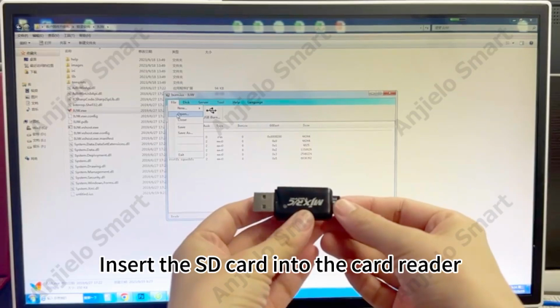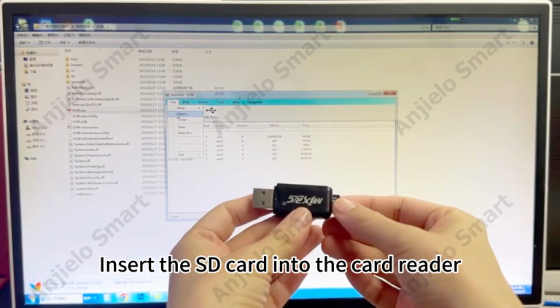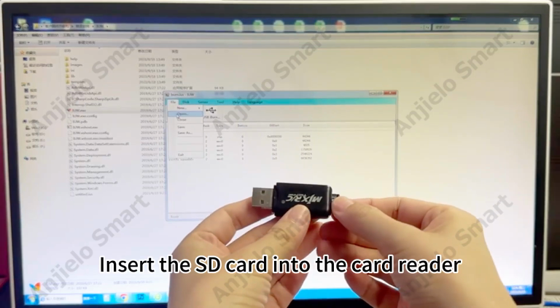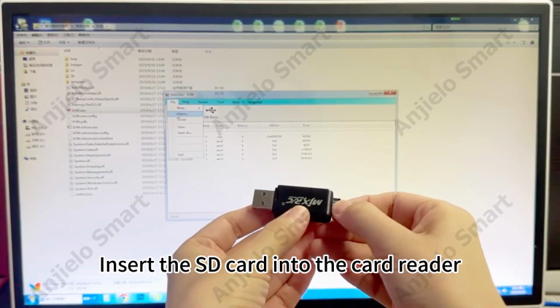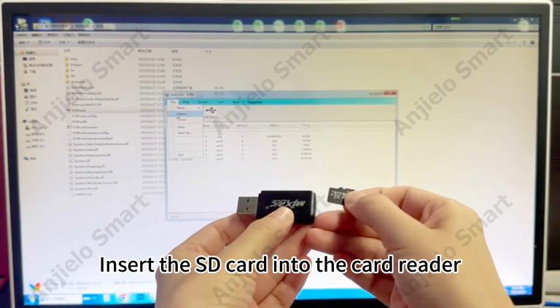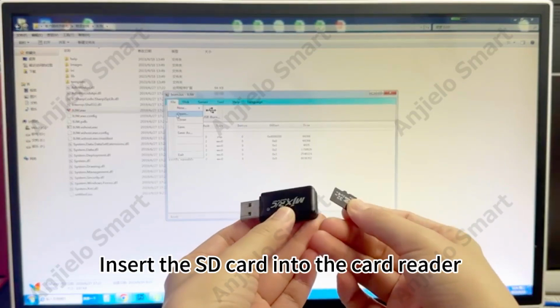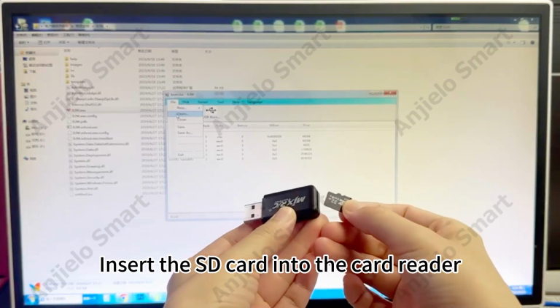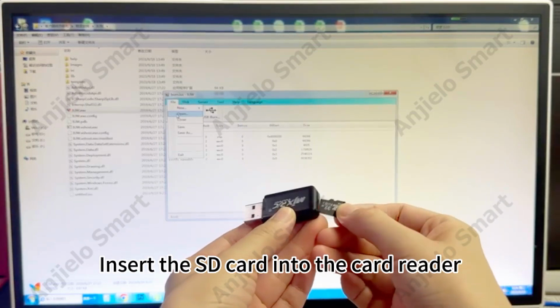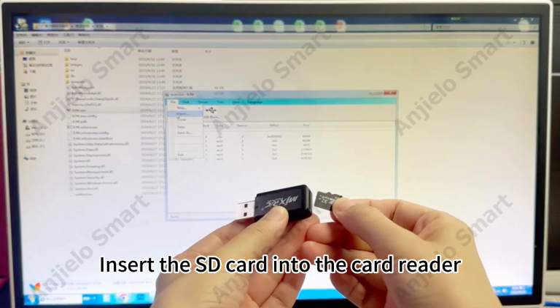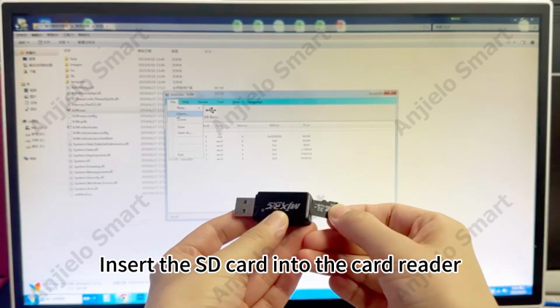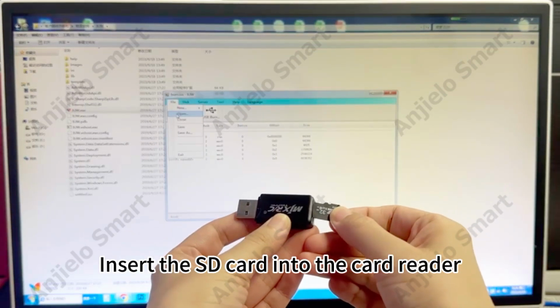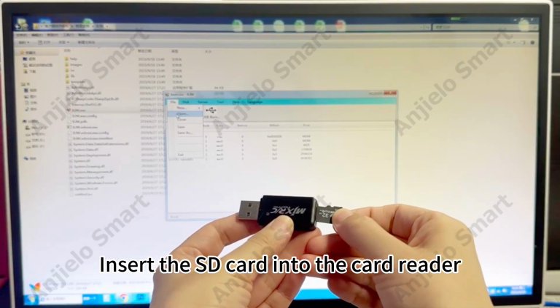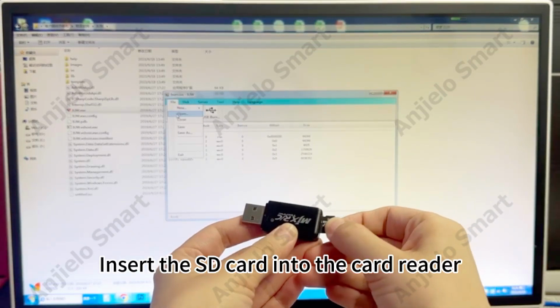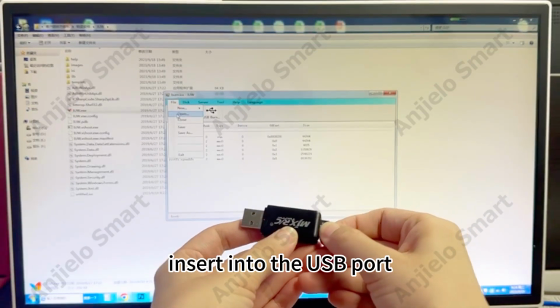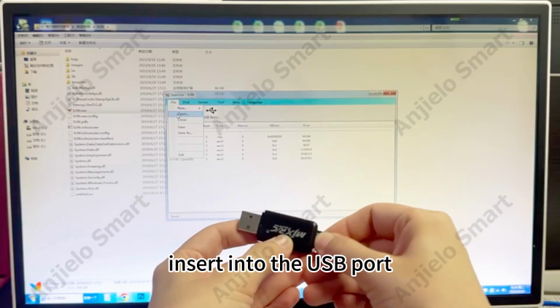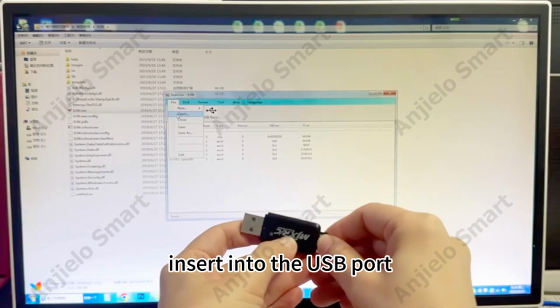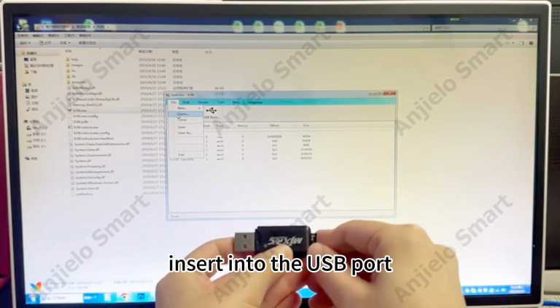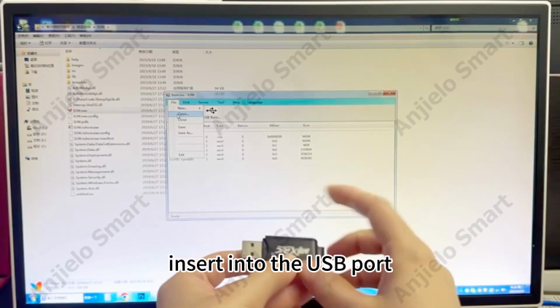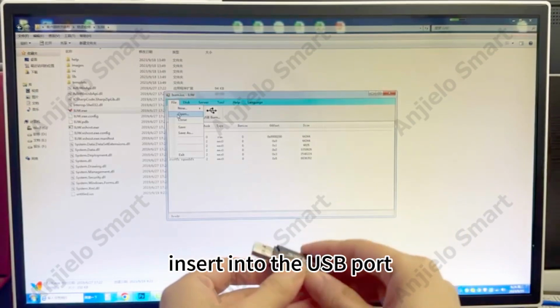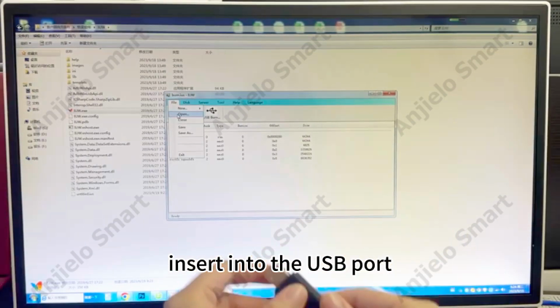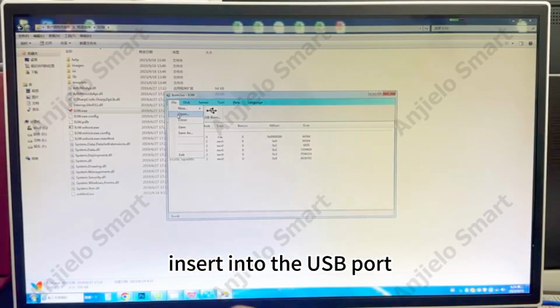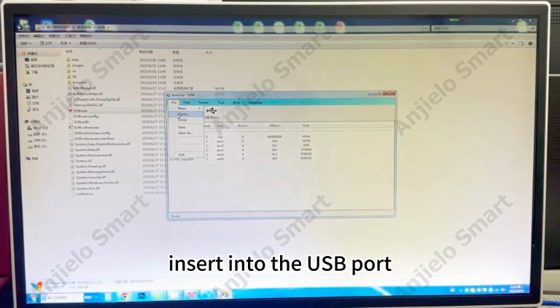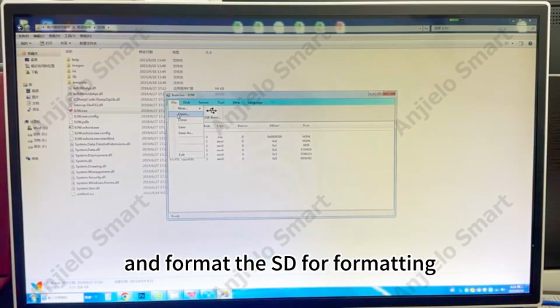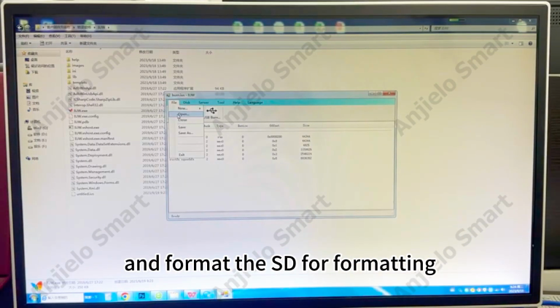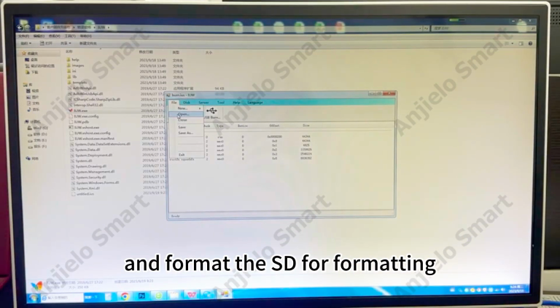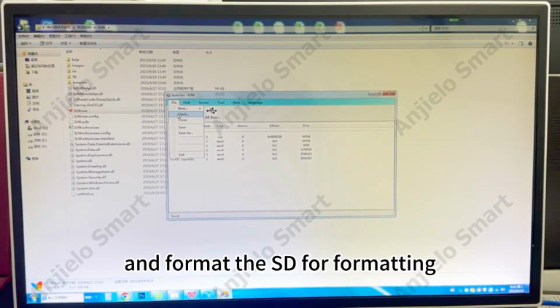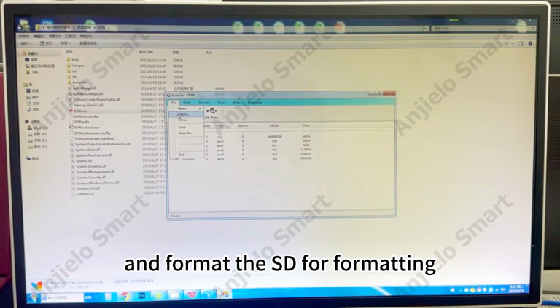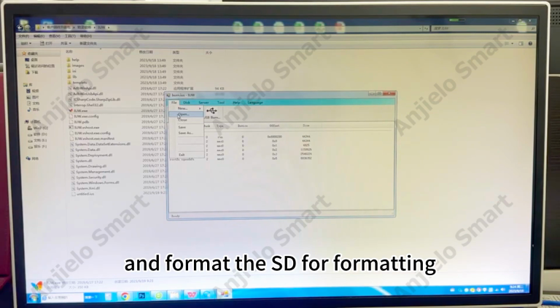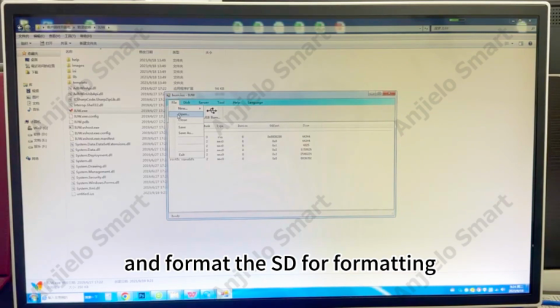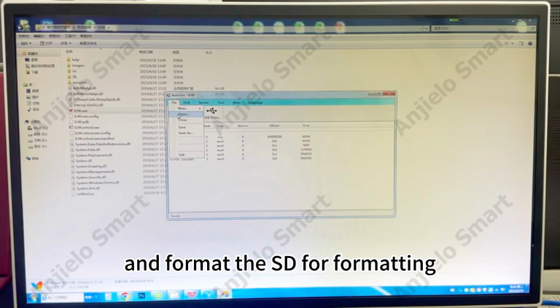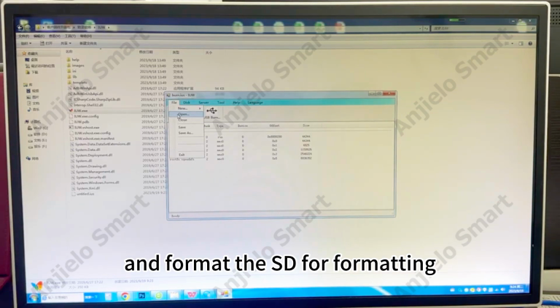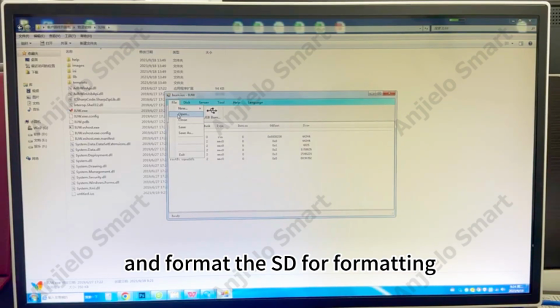Insert the SD card into the card reader, insert into the USB port, and format the SD card.